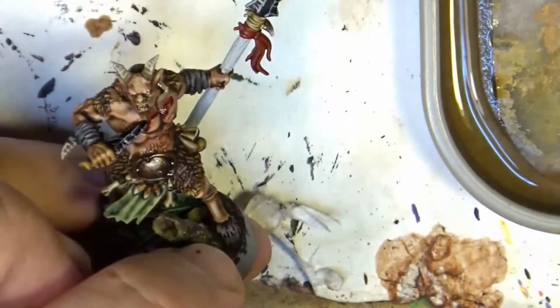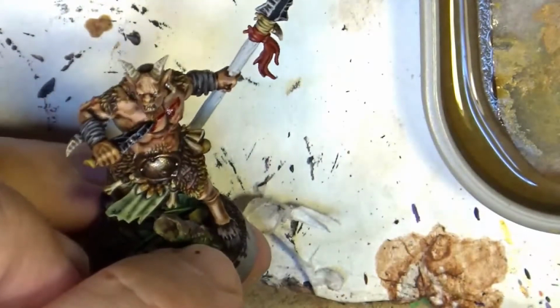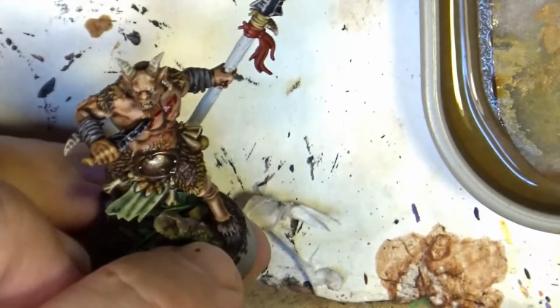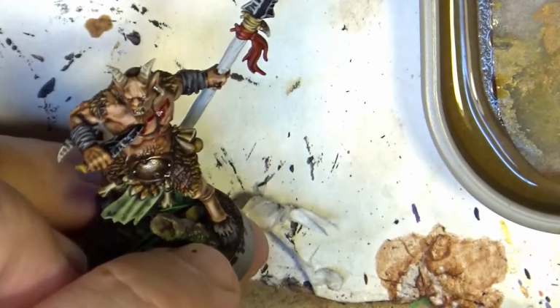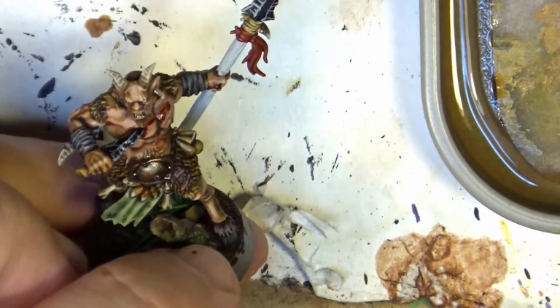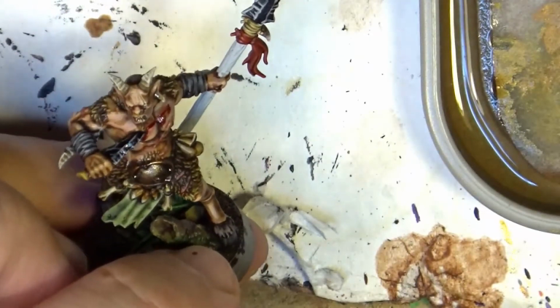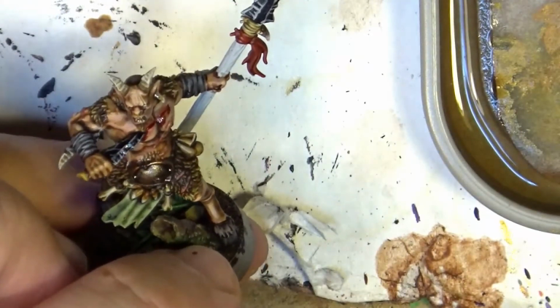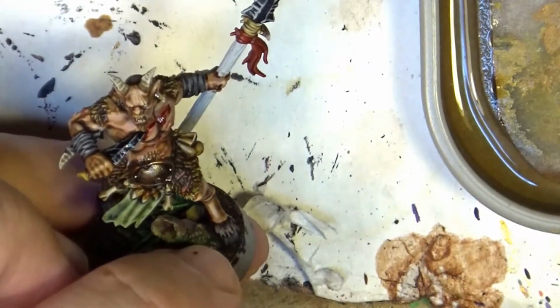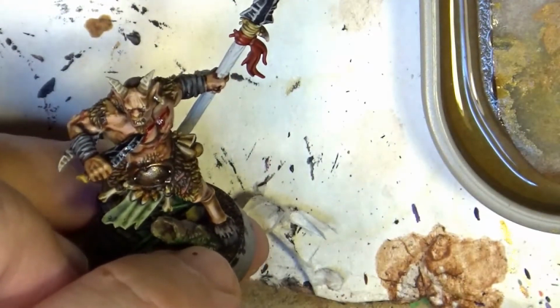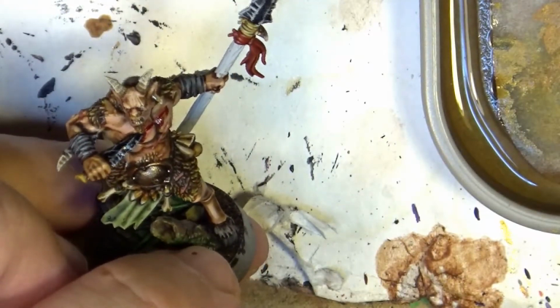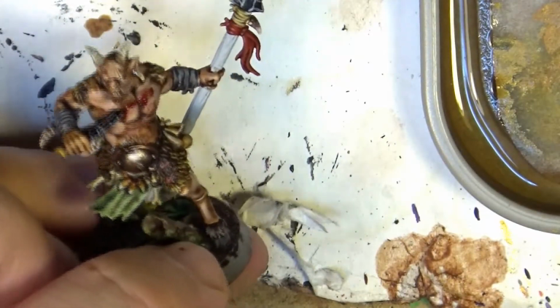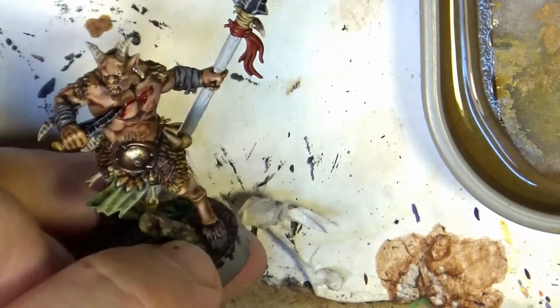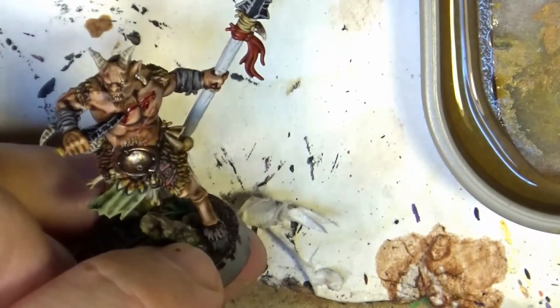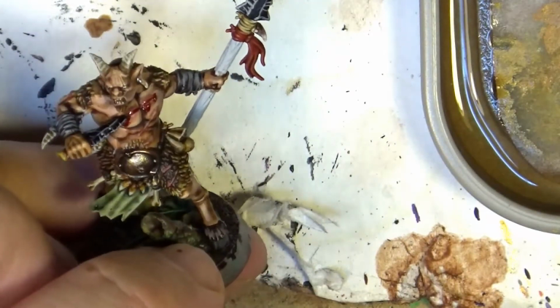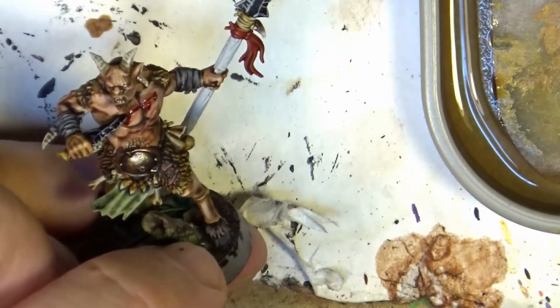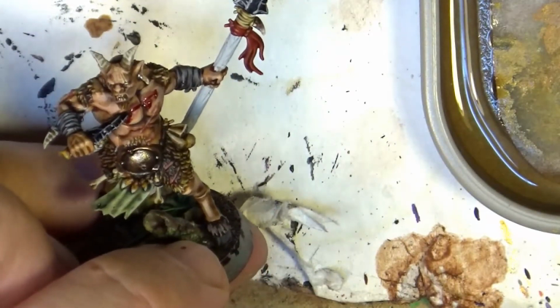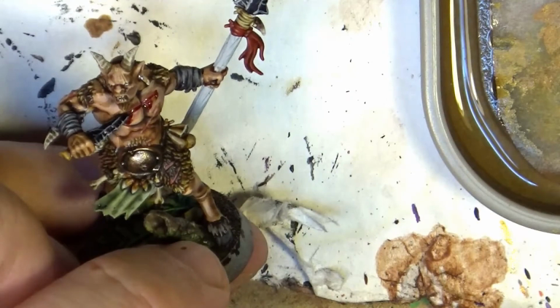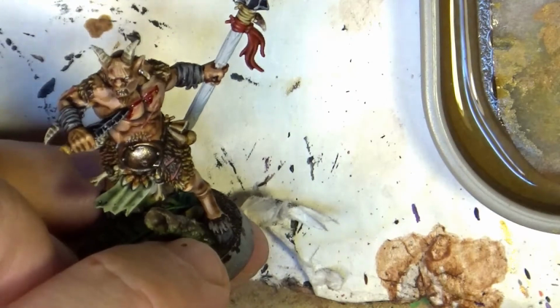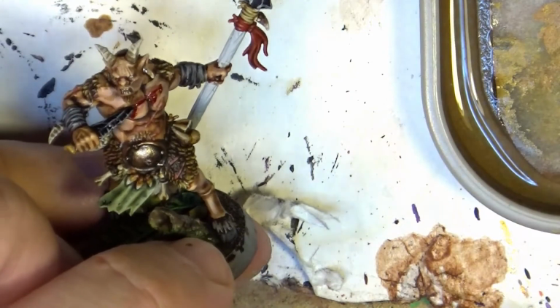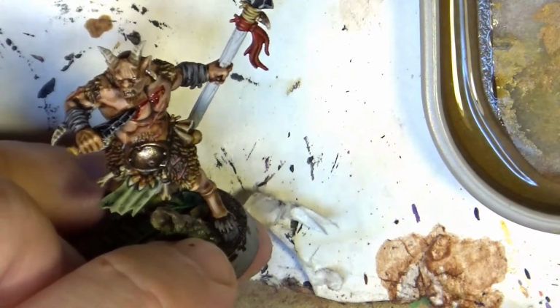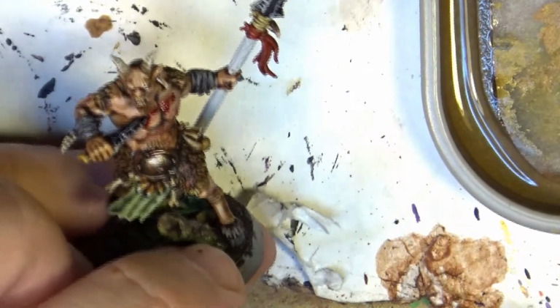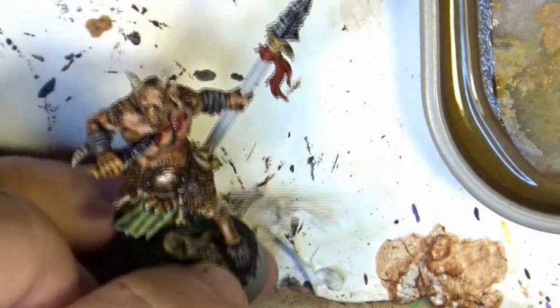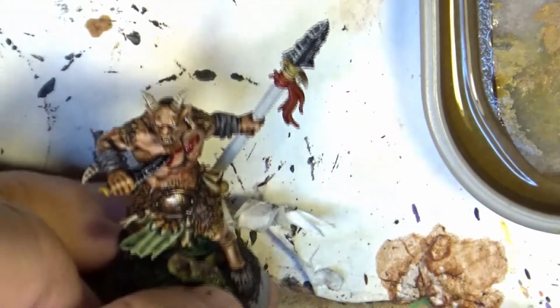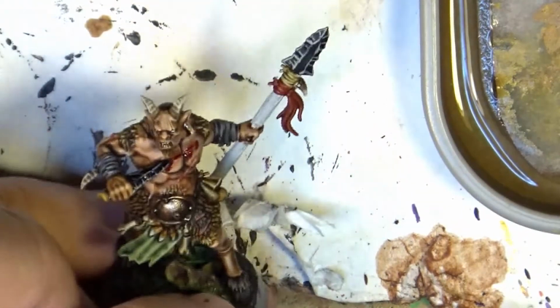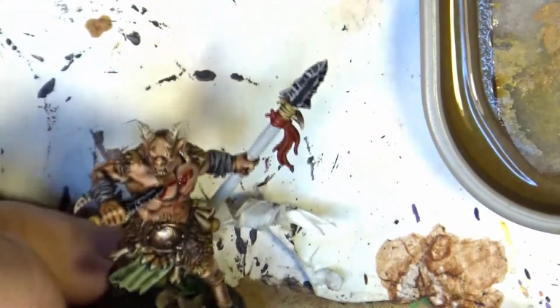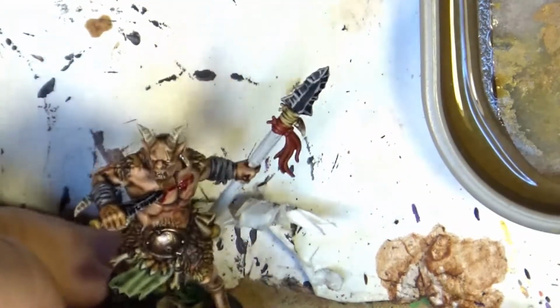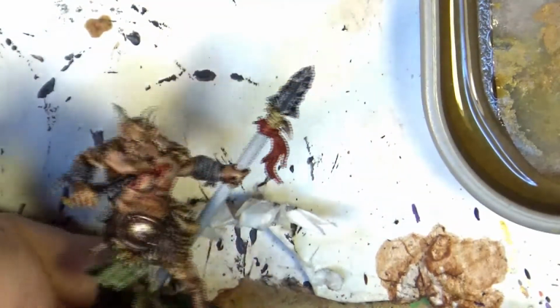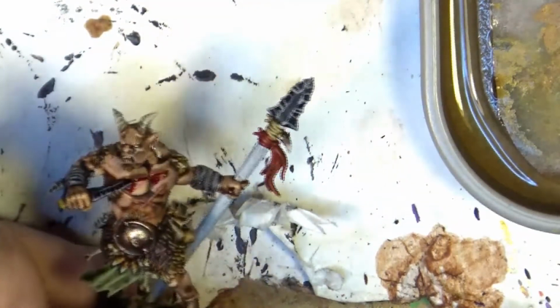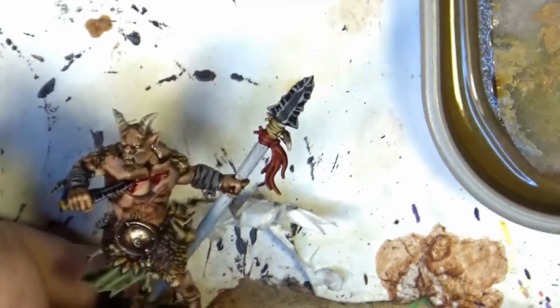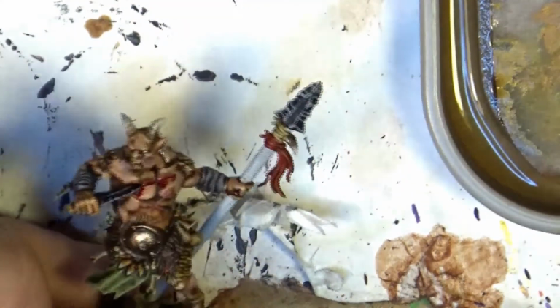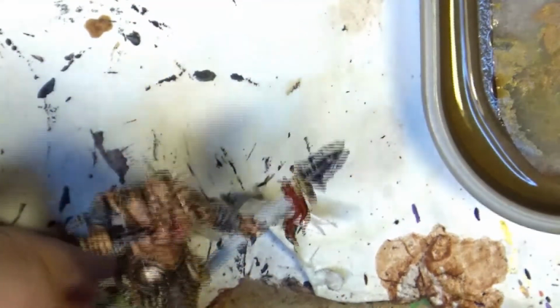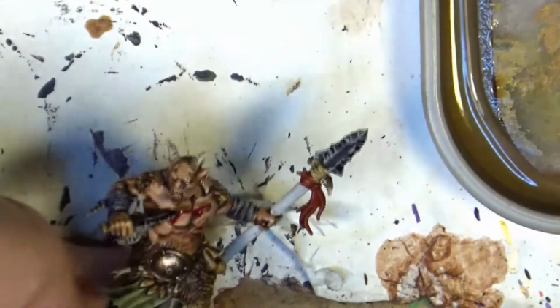I will wait for this to dry, because I want to be sure that it's completely dry, and then I'm back for the next step.